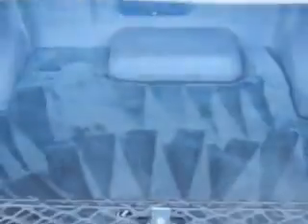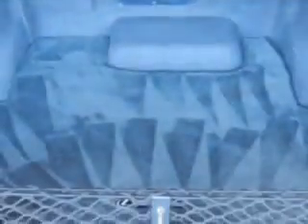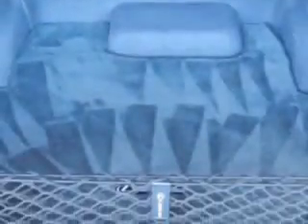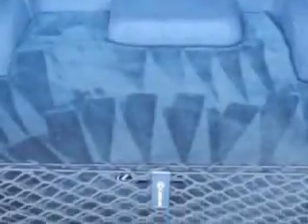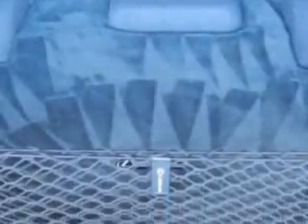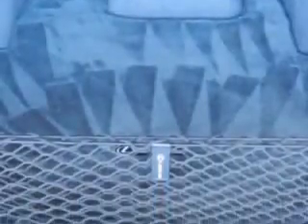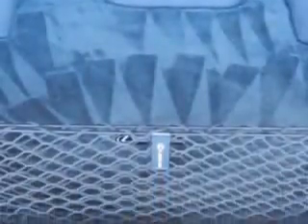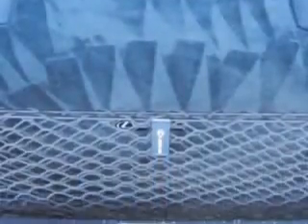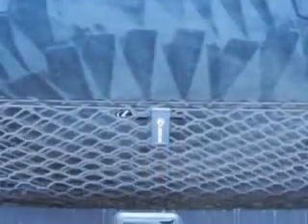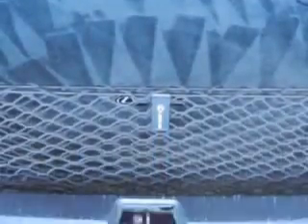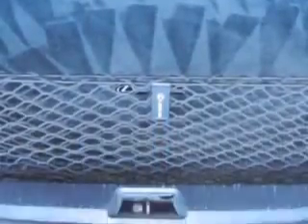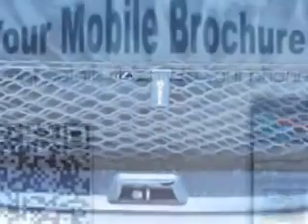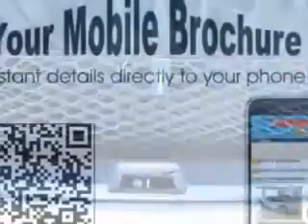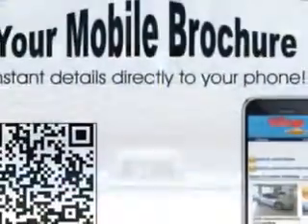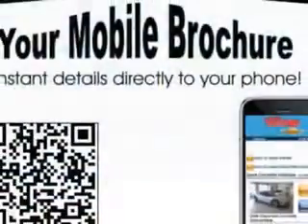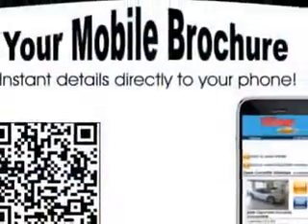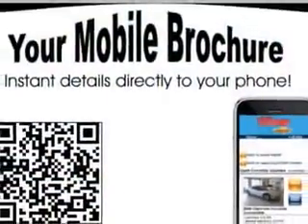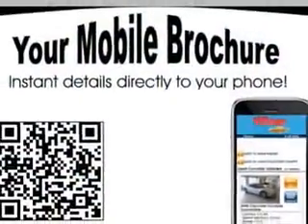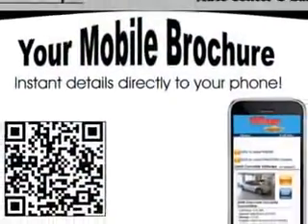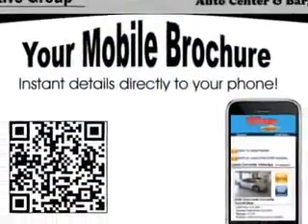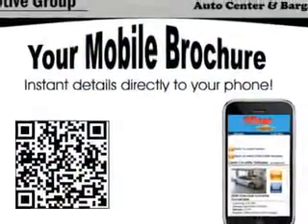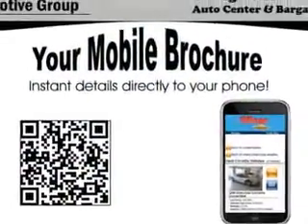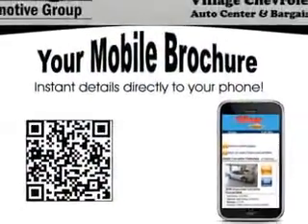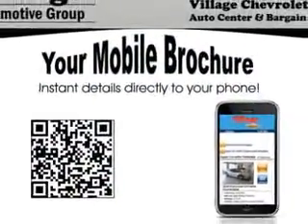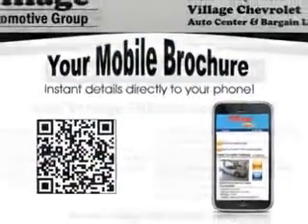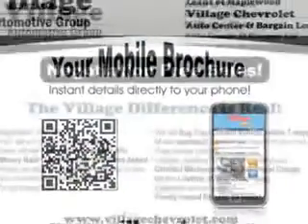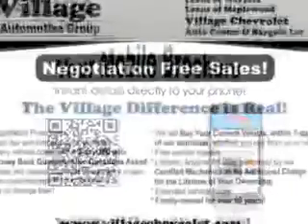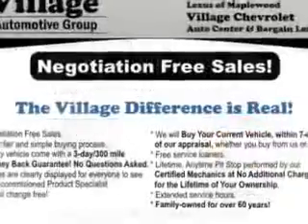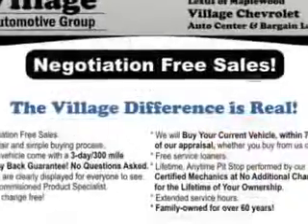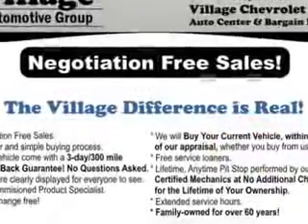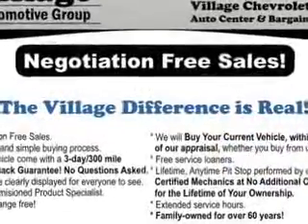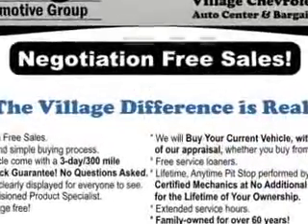Enjoy the drive and have peace of mind in this 05 Lexus 430. See us at Village Chevrolet today.